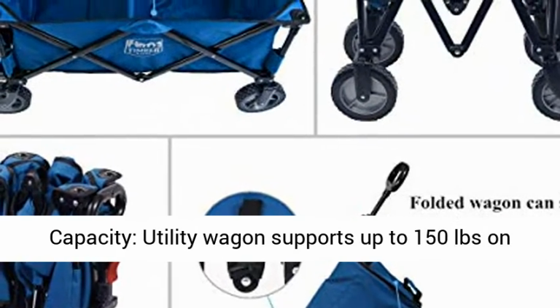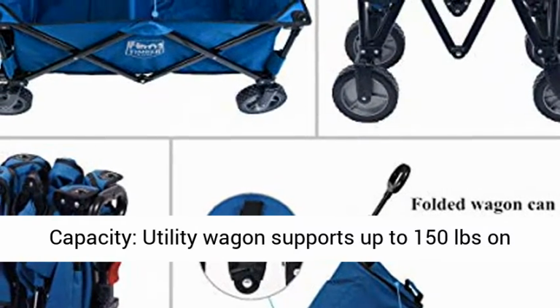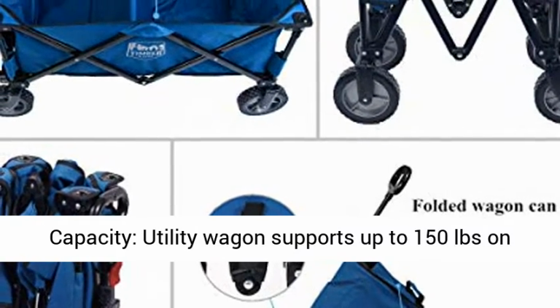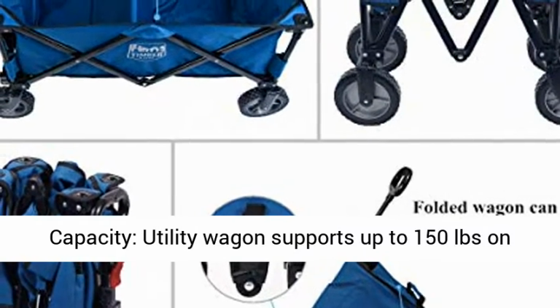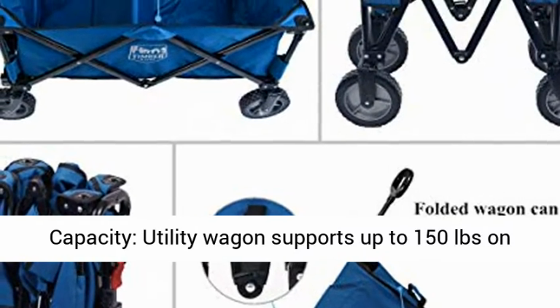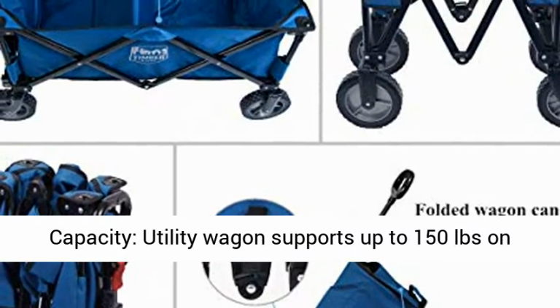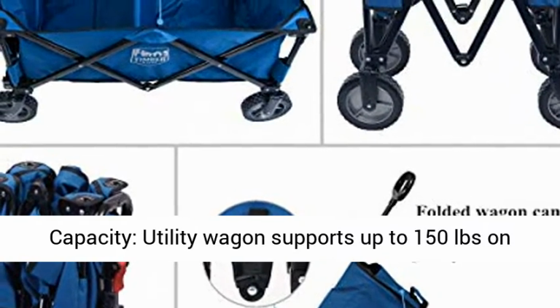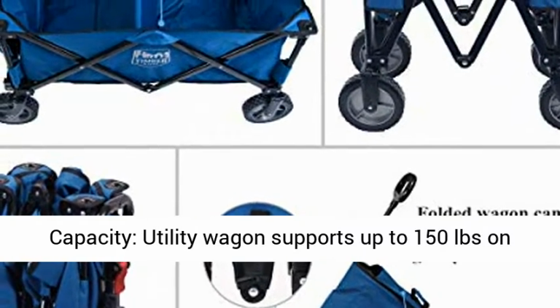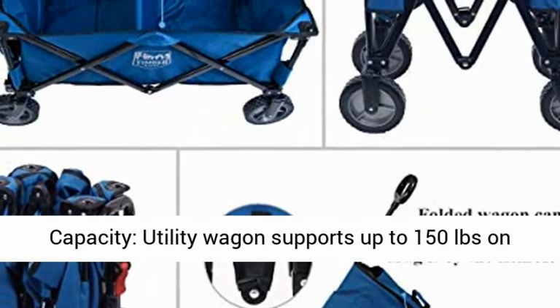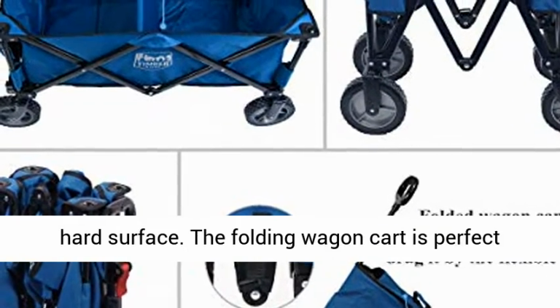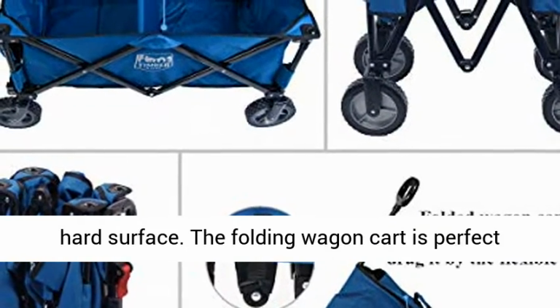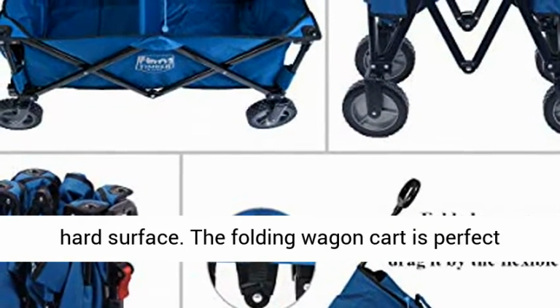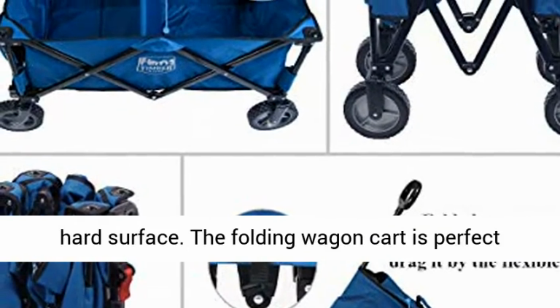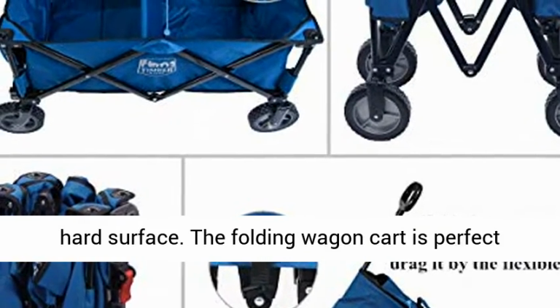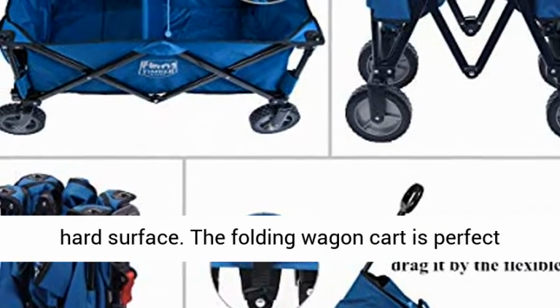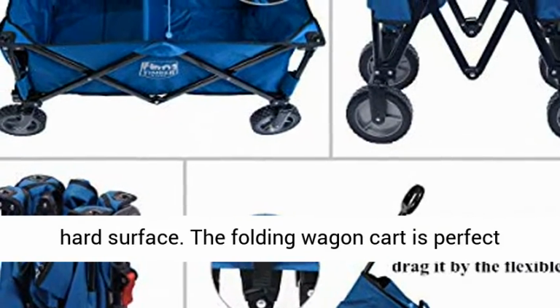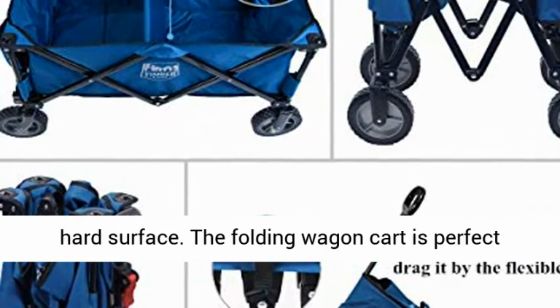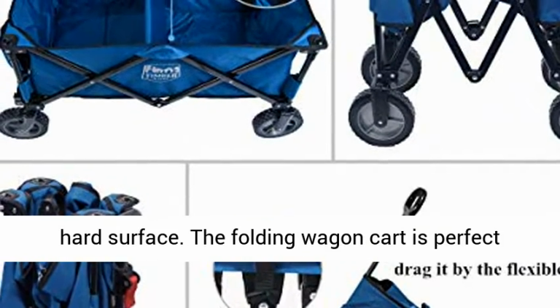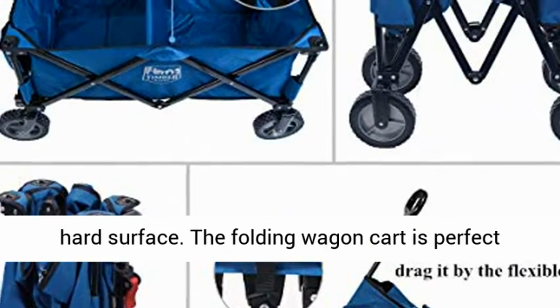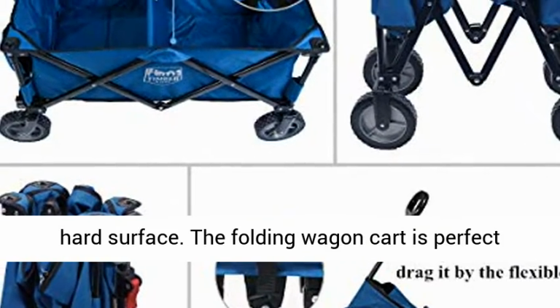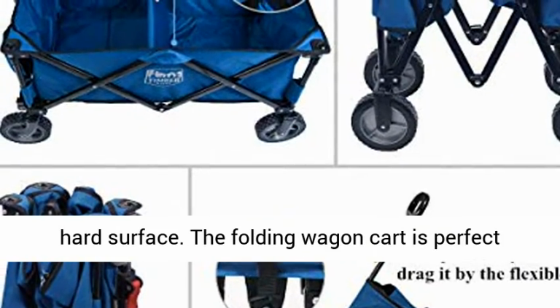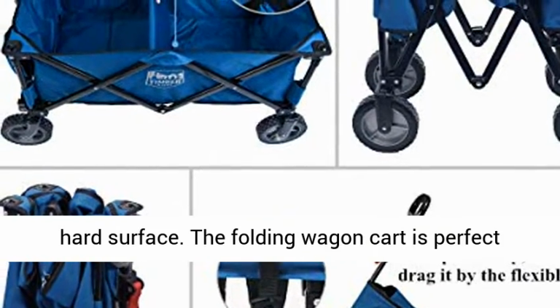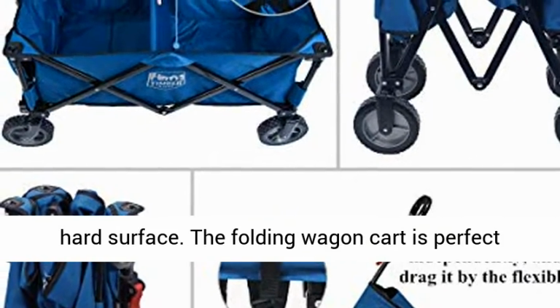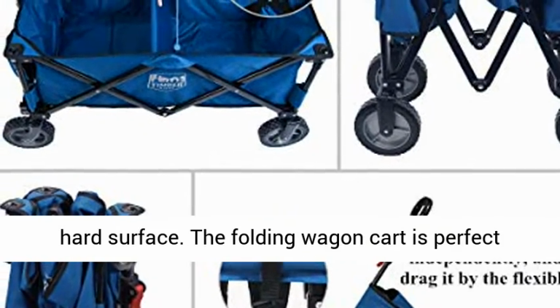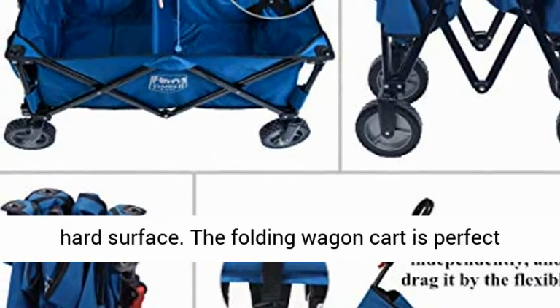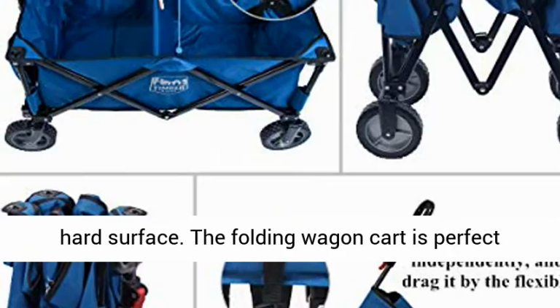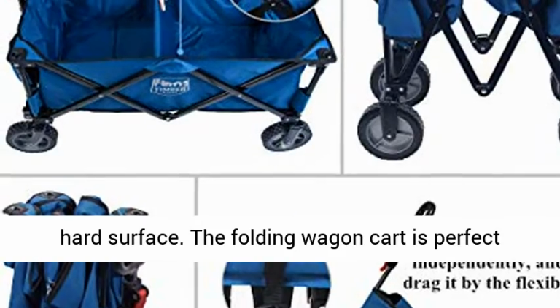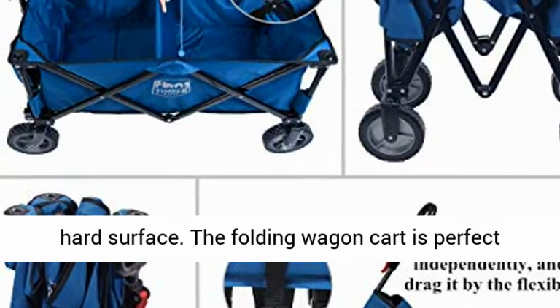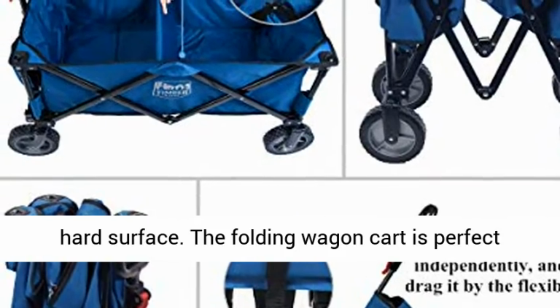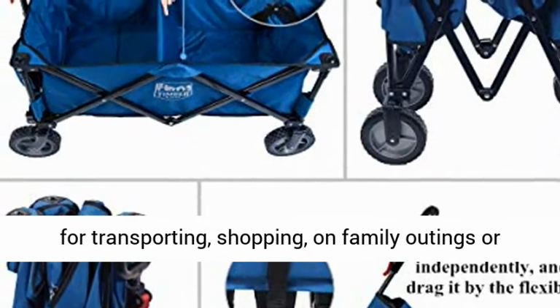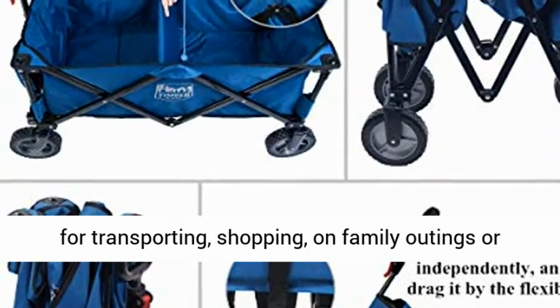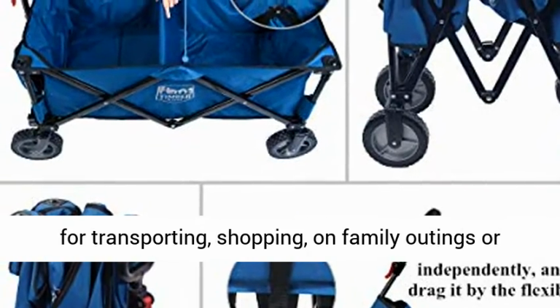Weight capacity: this utility wagon supports up to 150 pounds on a hard surface.